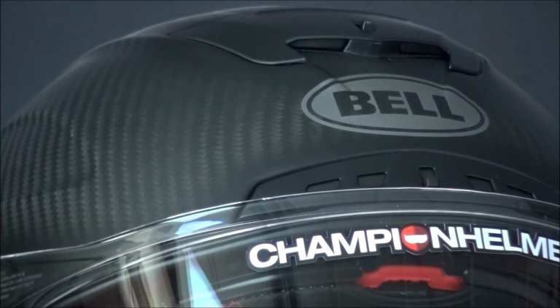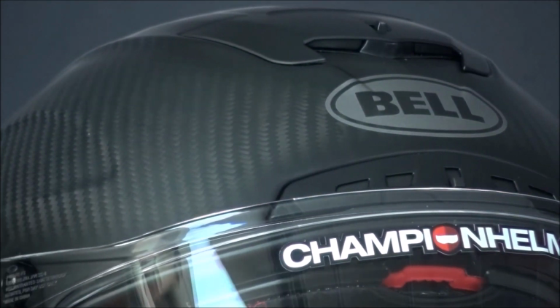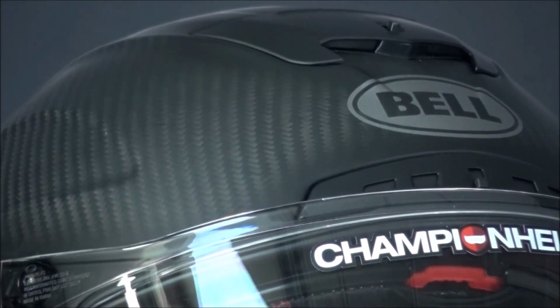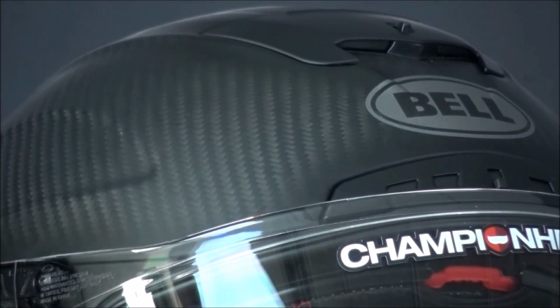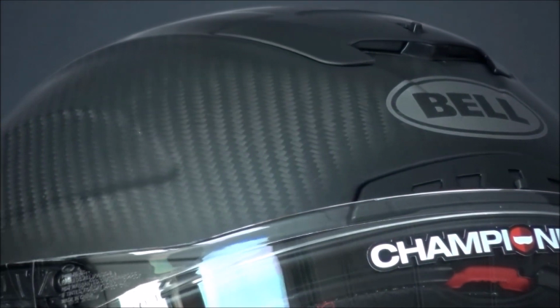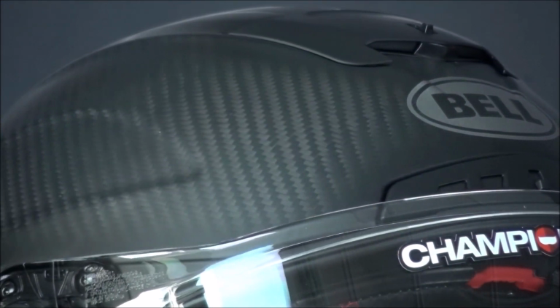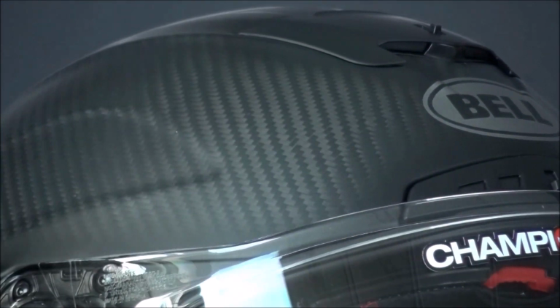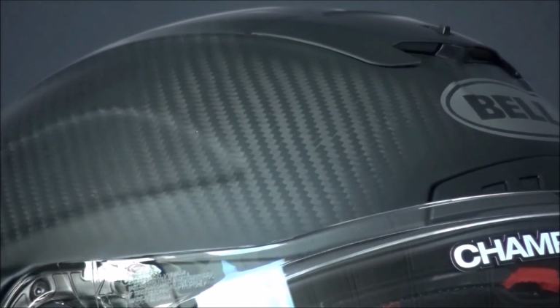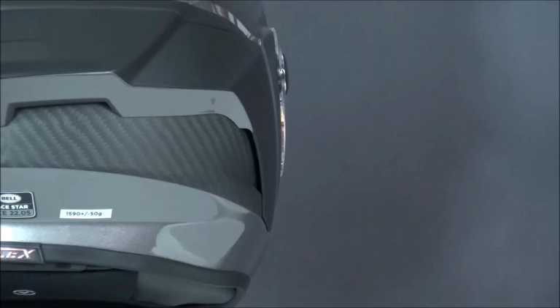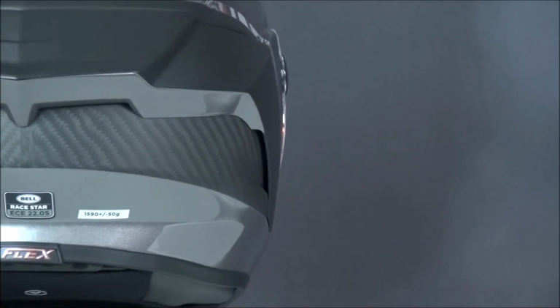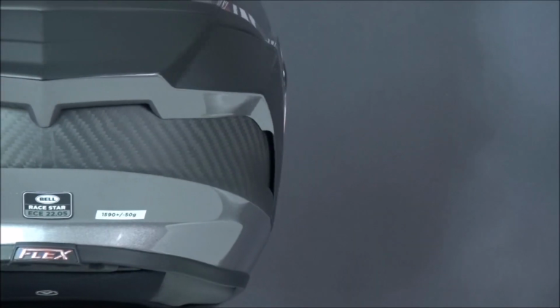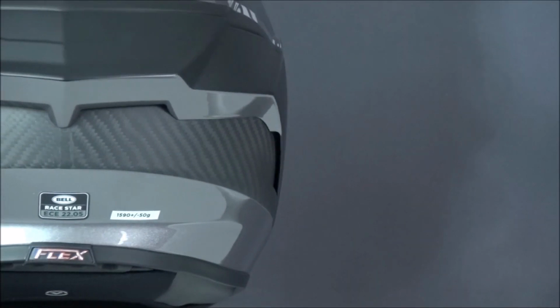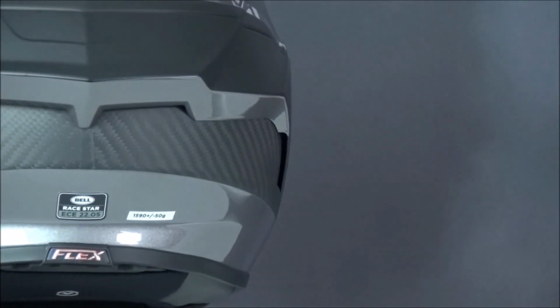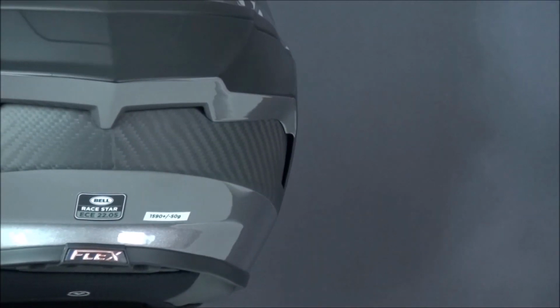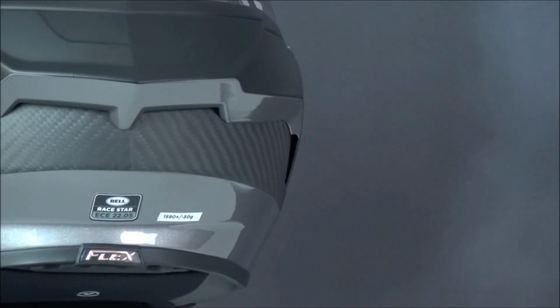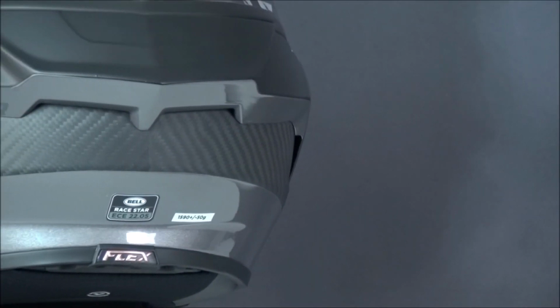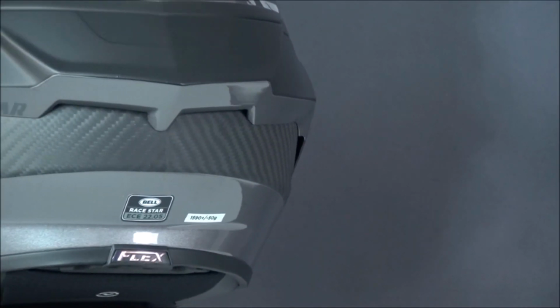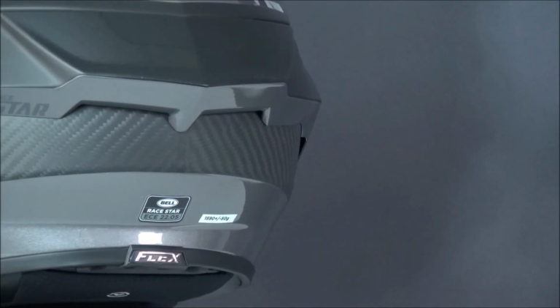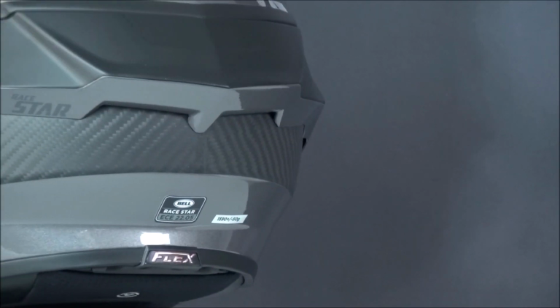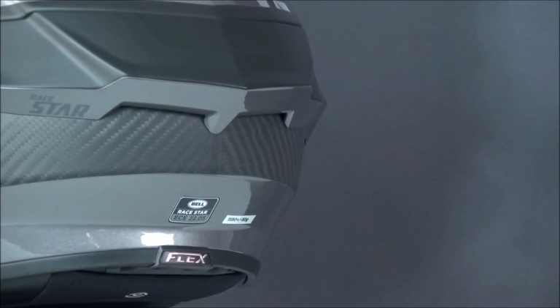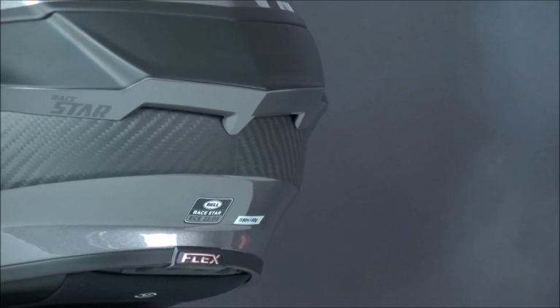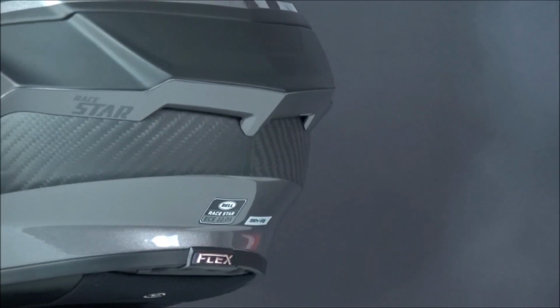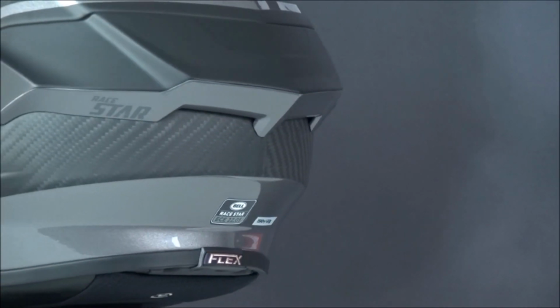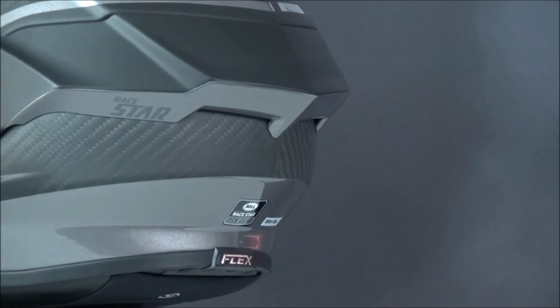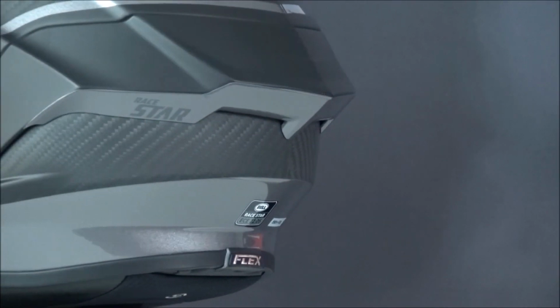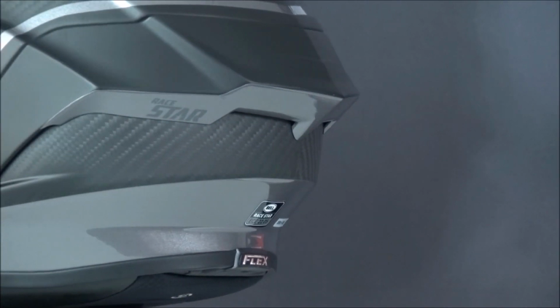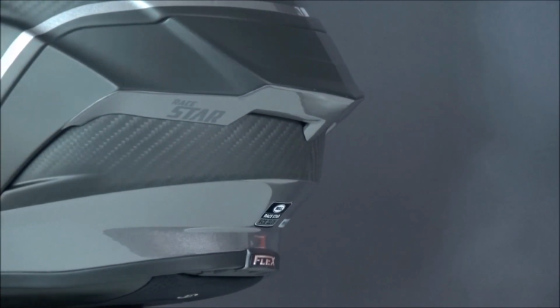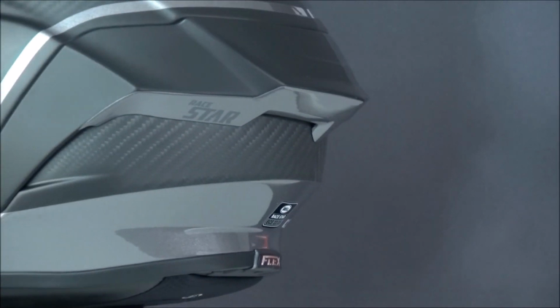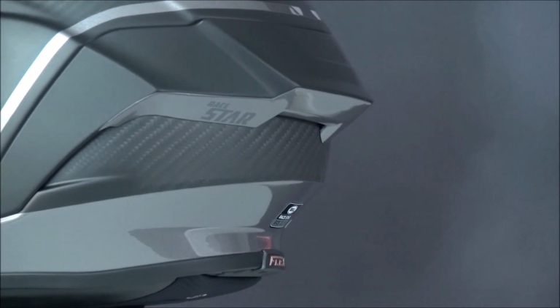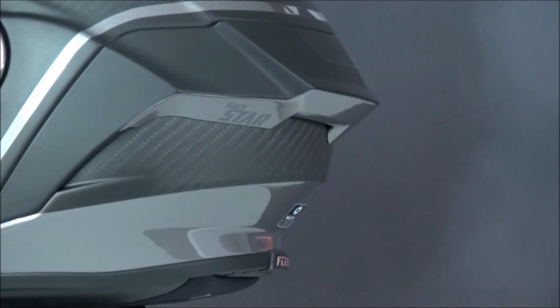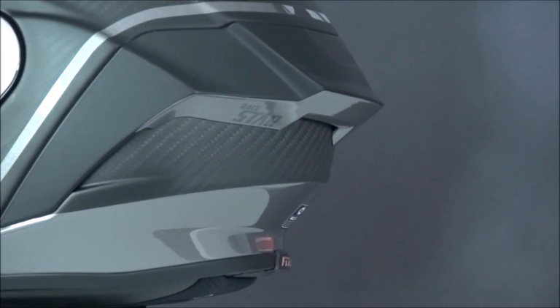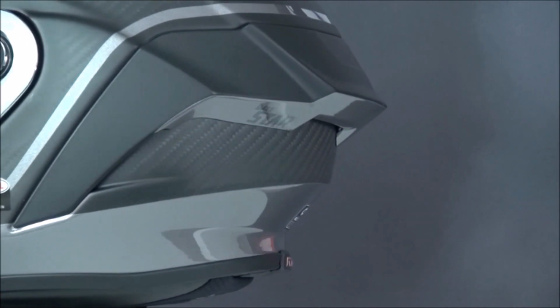There is also a large scoop operated by a slider on top of the helmet, and hot air can escape at the back of the helmet's spoiler exhaust.